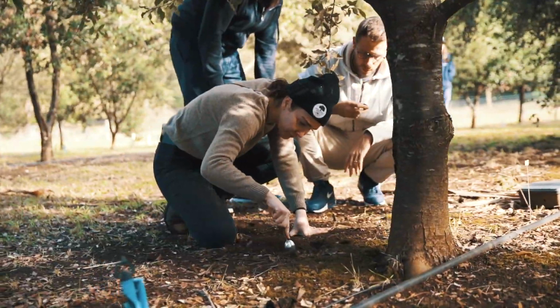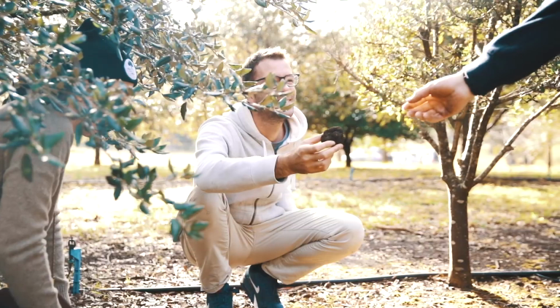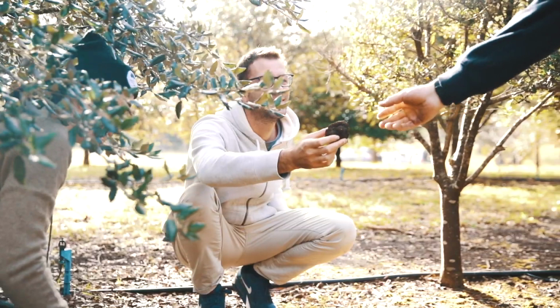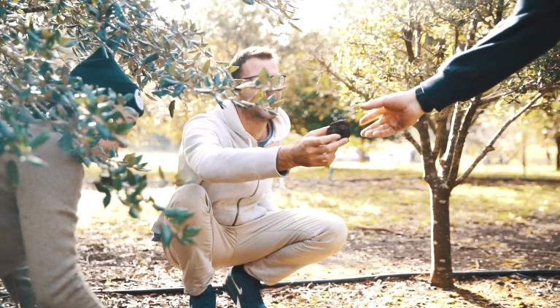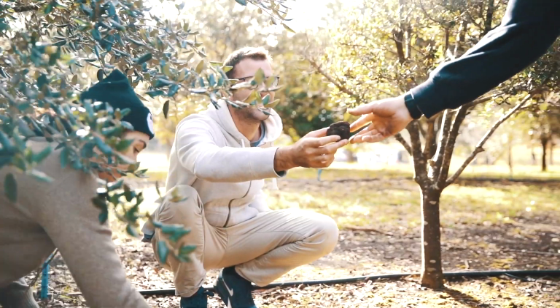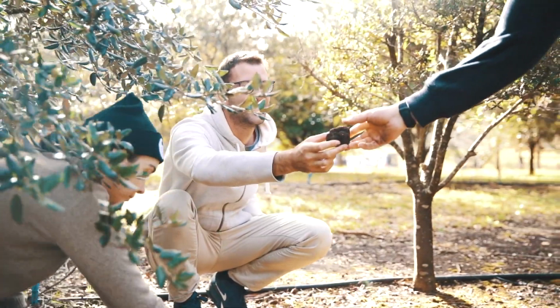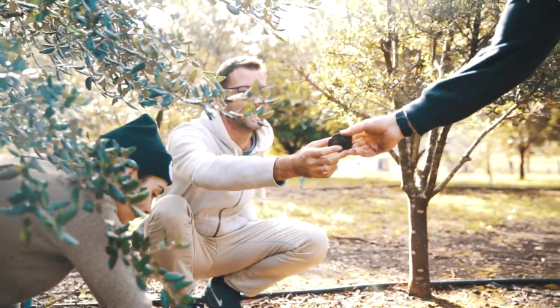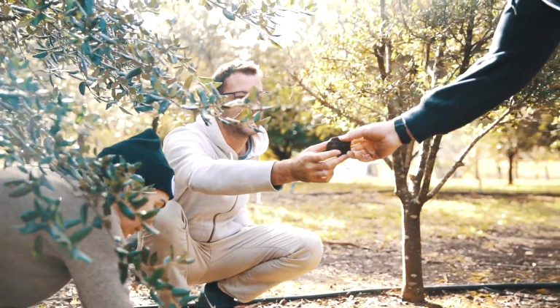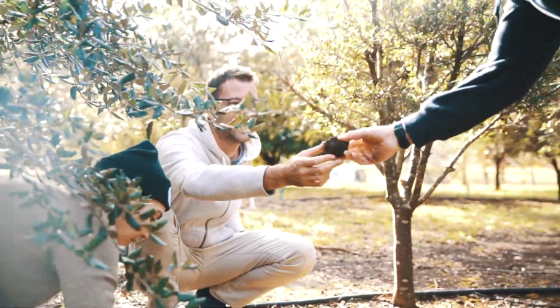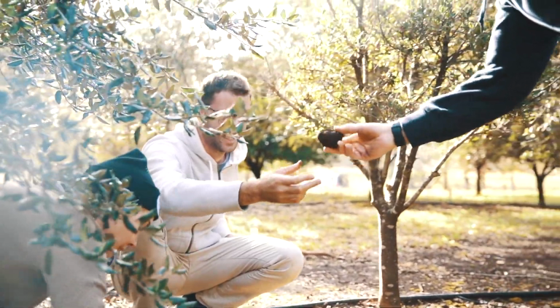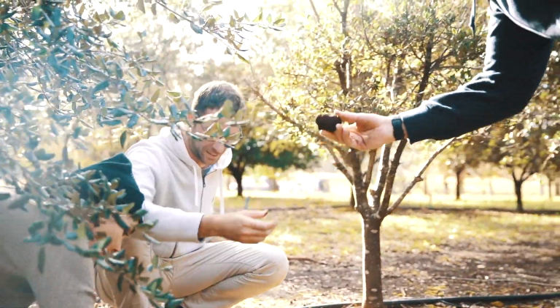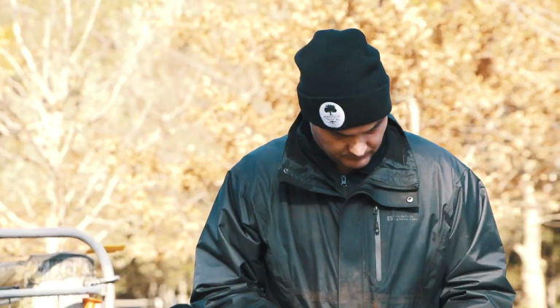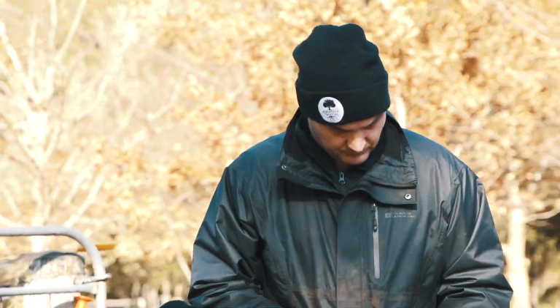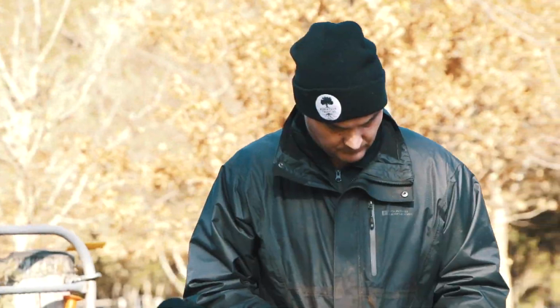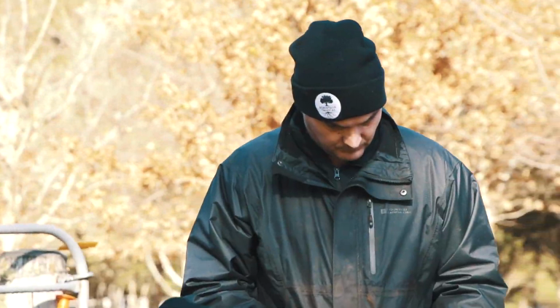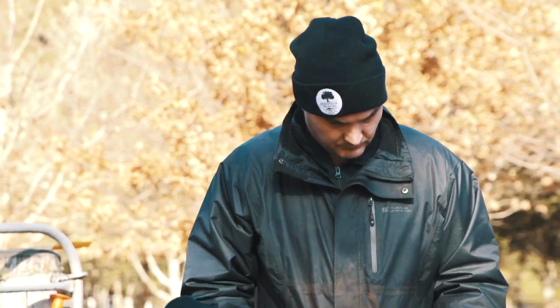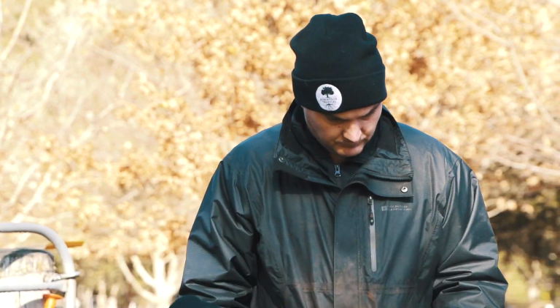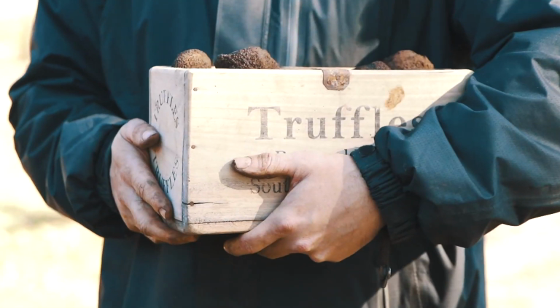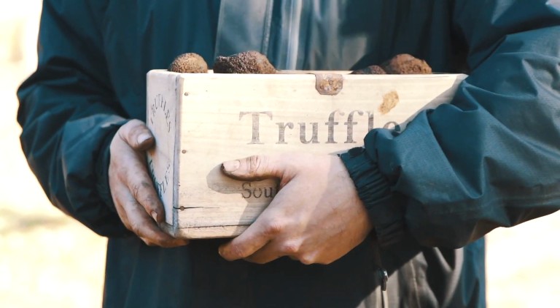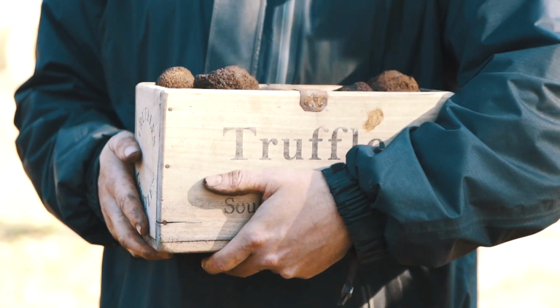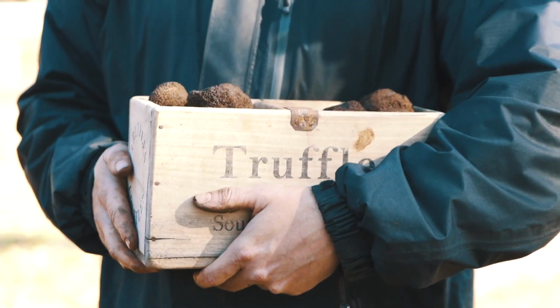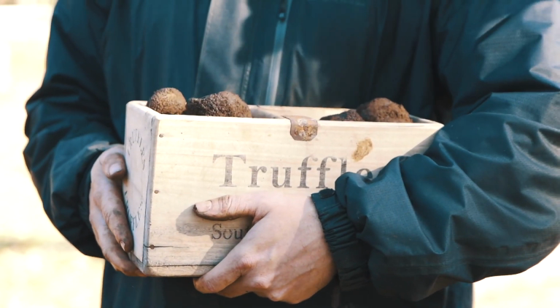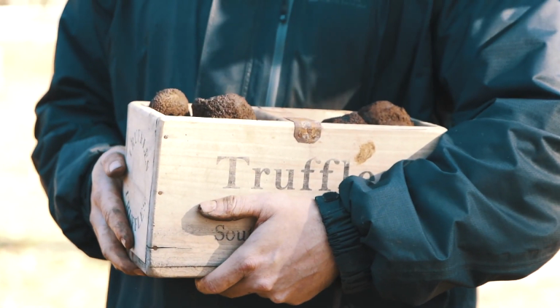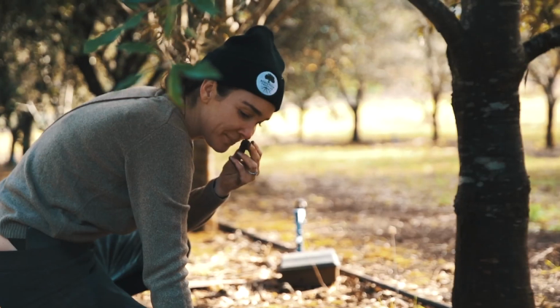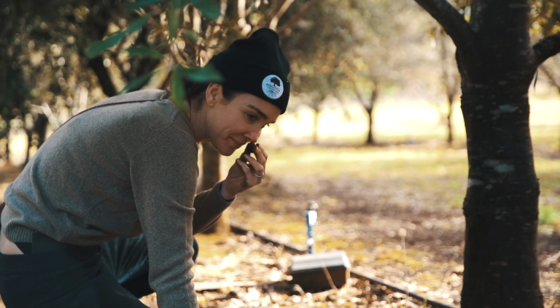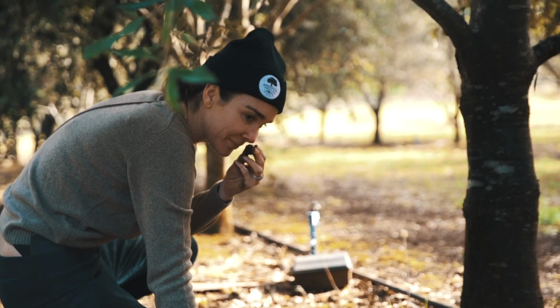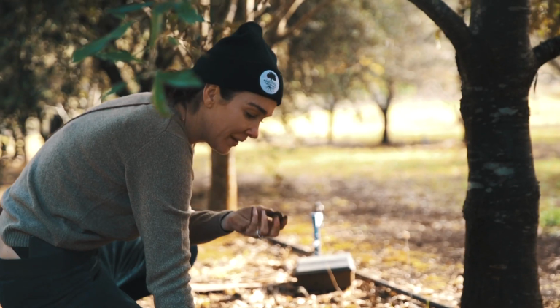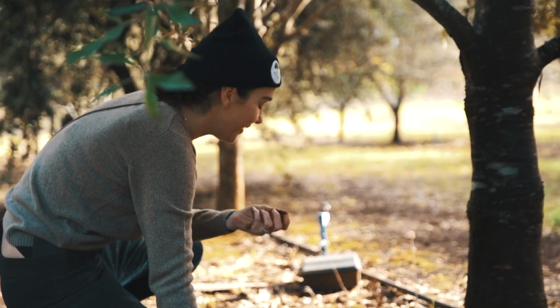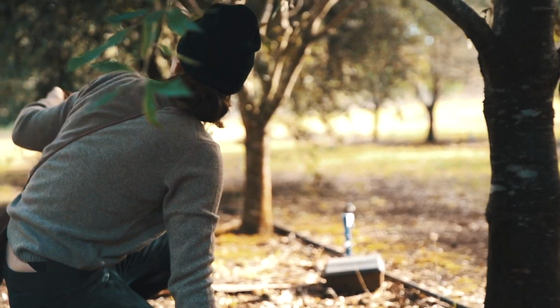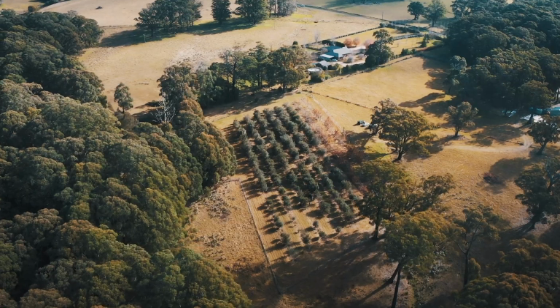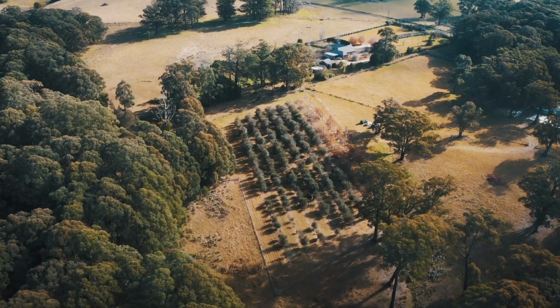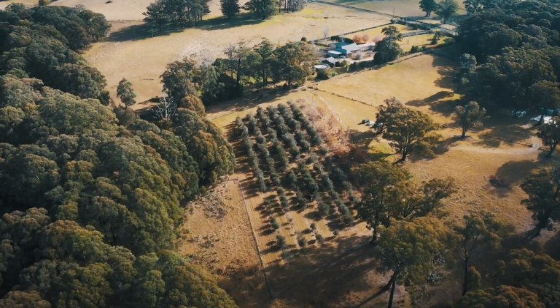At Four Frogs, we pride ourselves with only cooking with the highest quality ingredients. So these truffles were exactly what we needed.